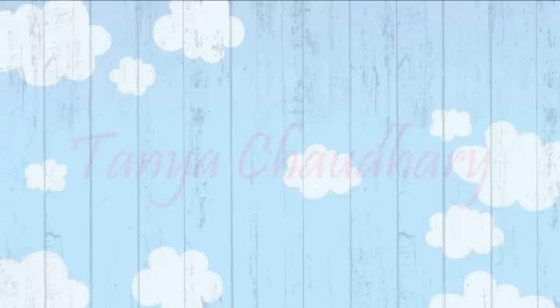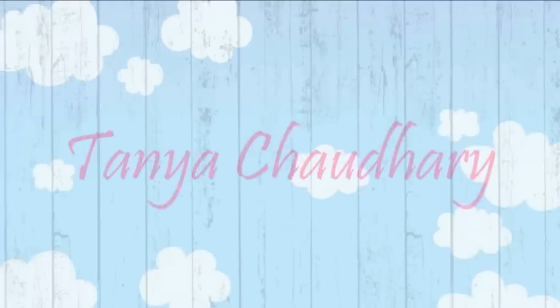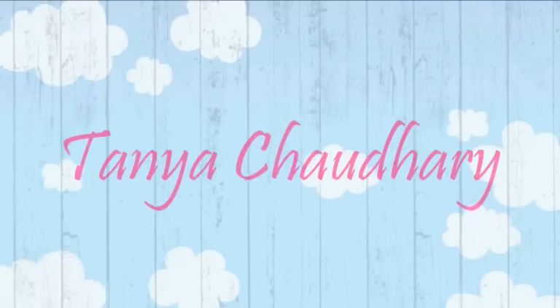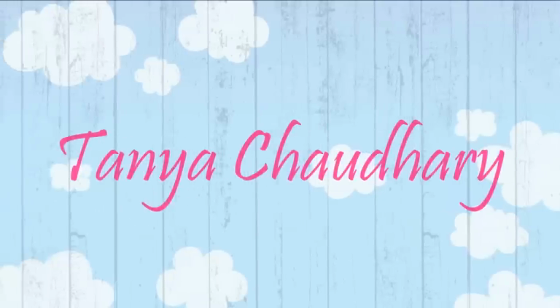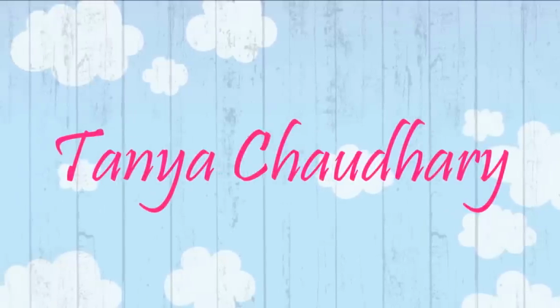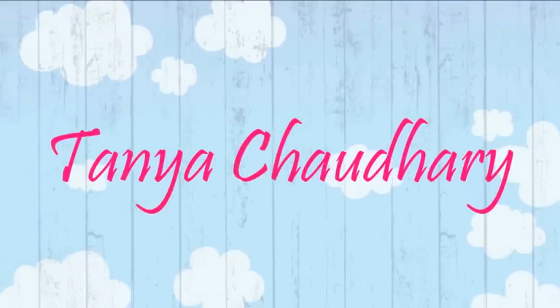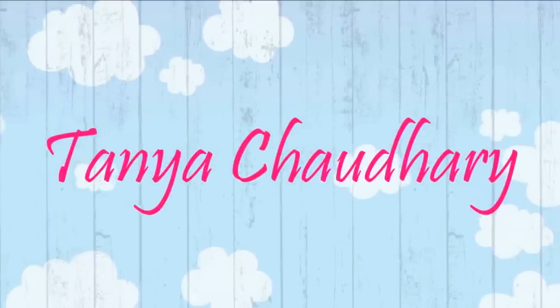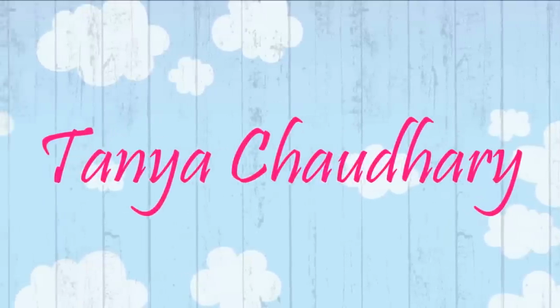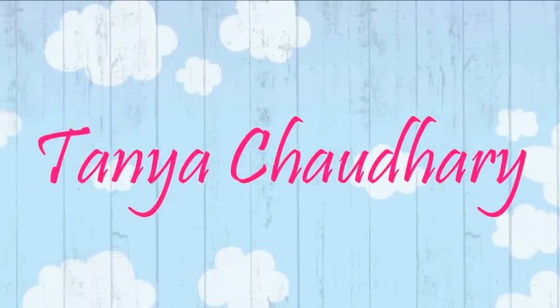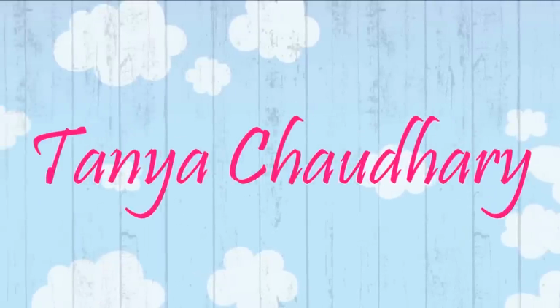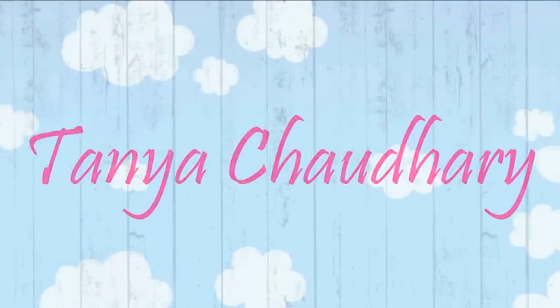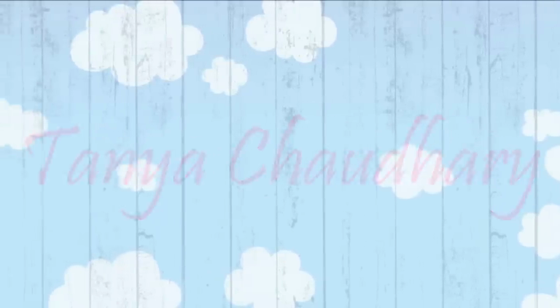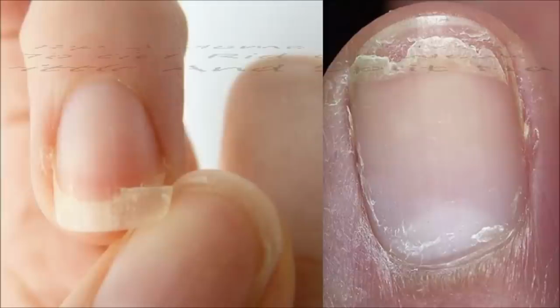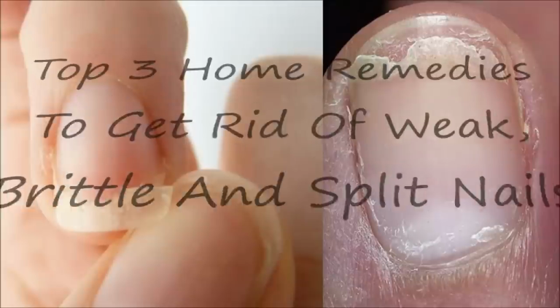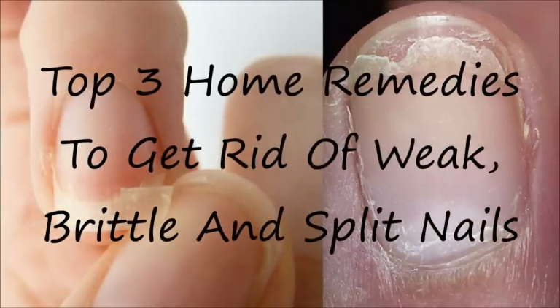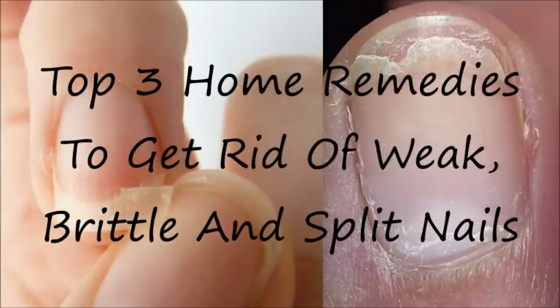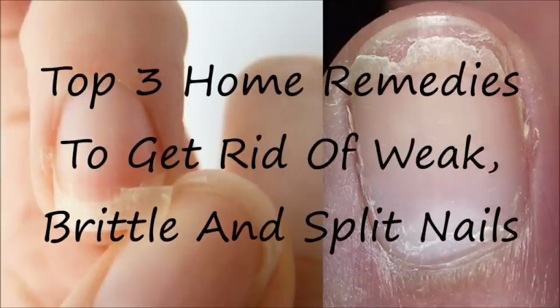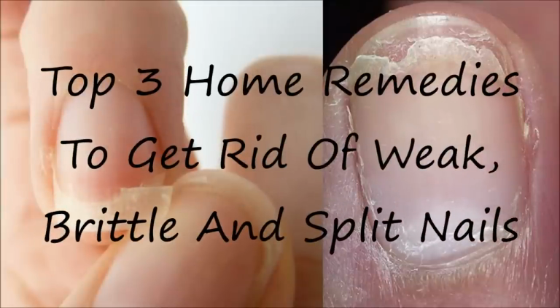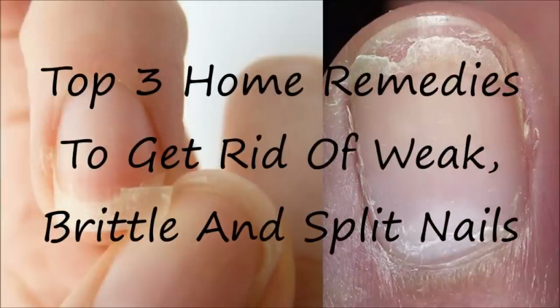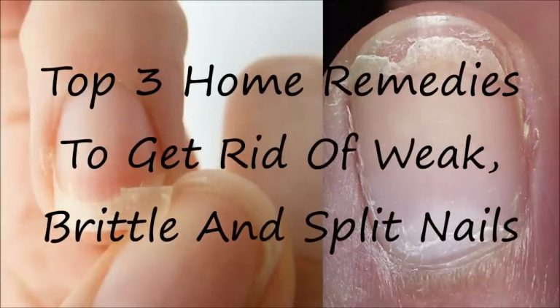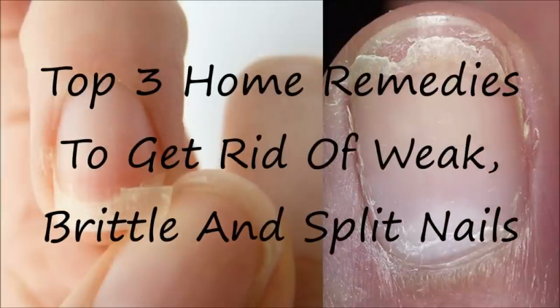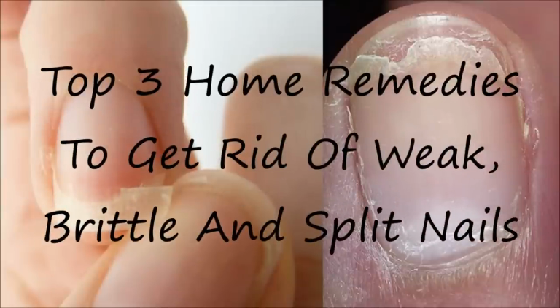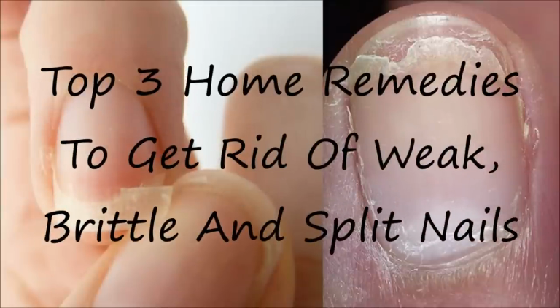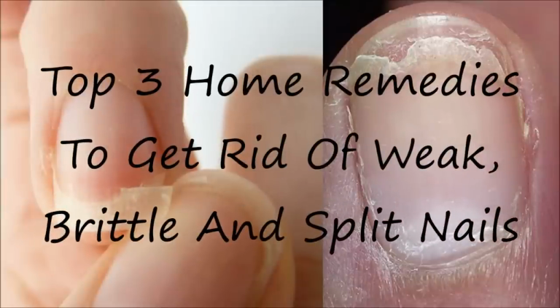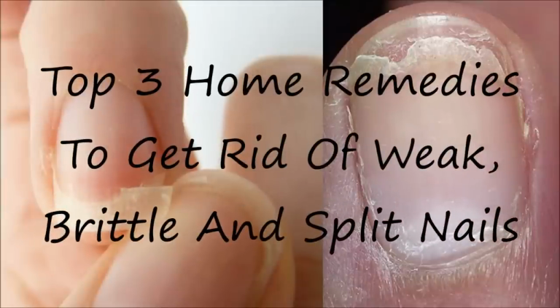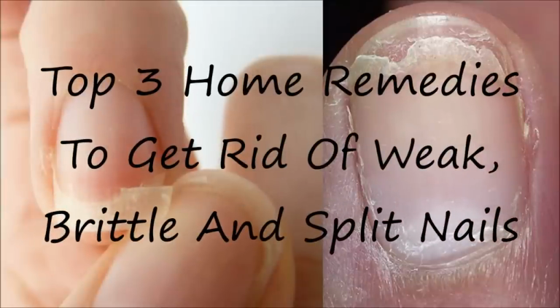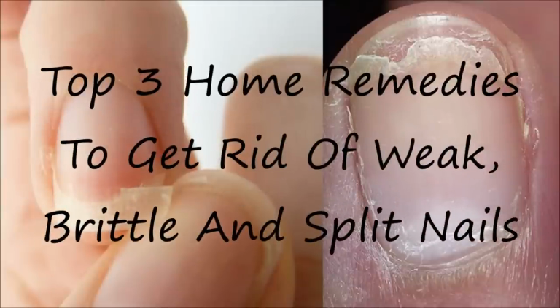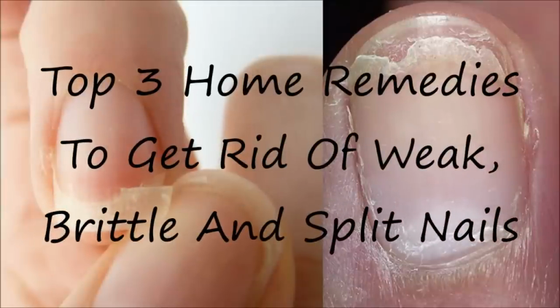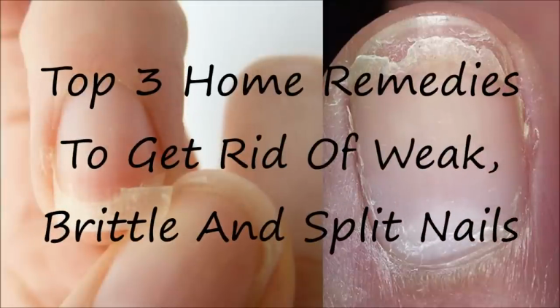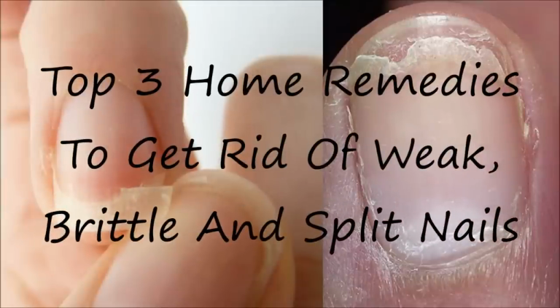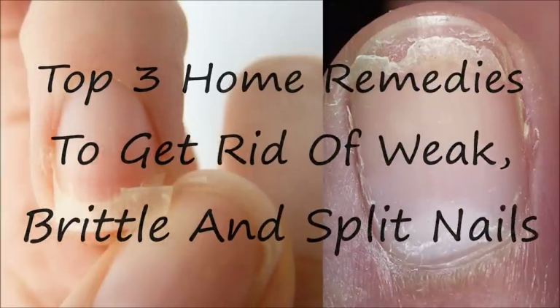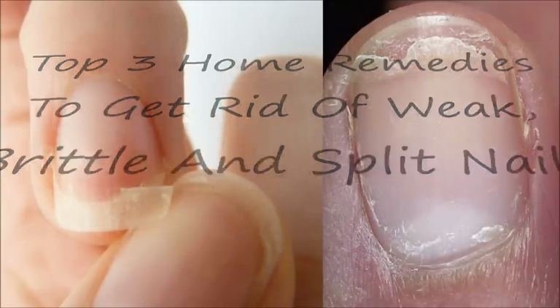Hey everyone, I am Tania and in this video I am going to share with you the top 3 home remedies to get rid of your weak, brittle and split nails.